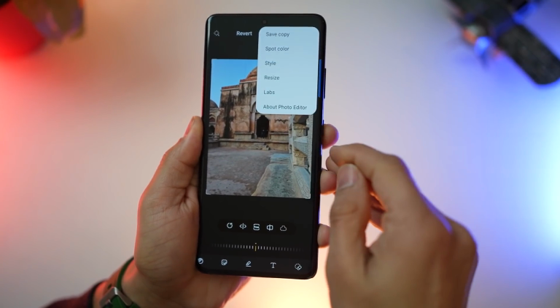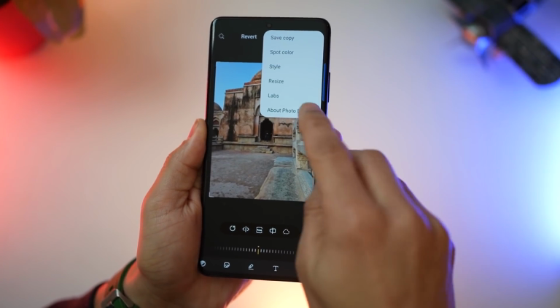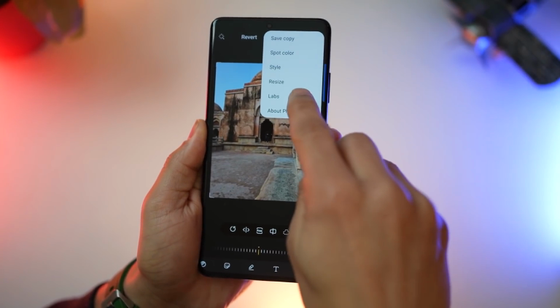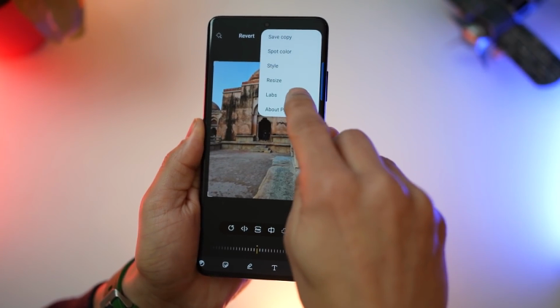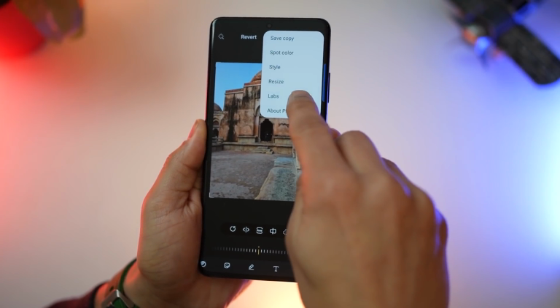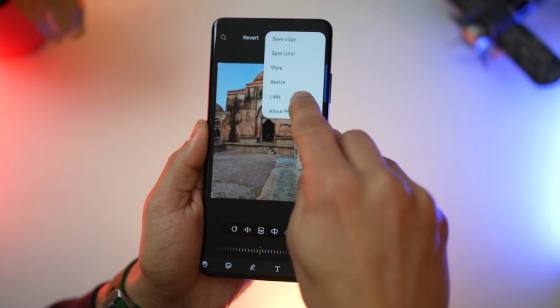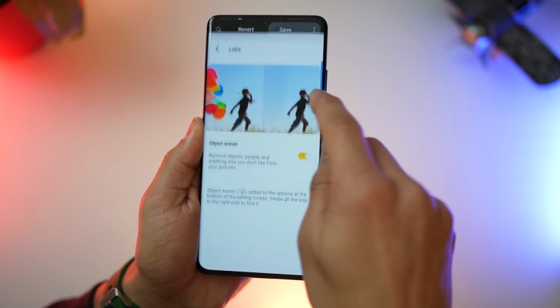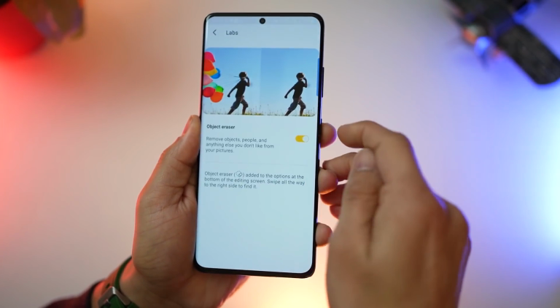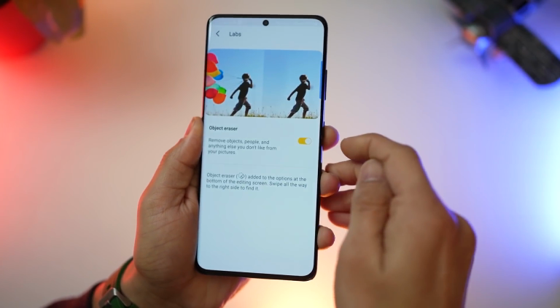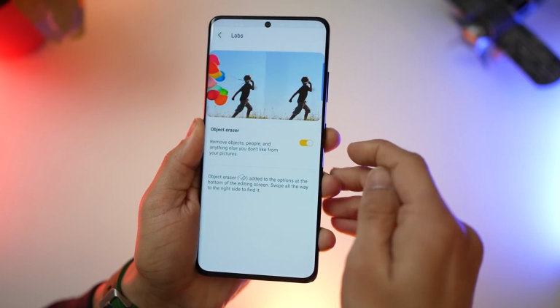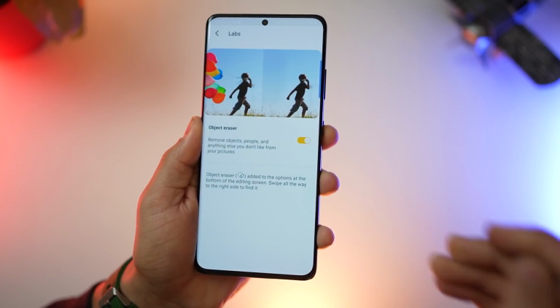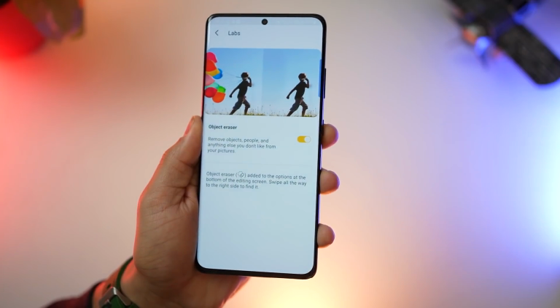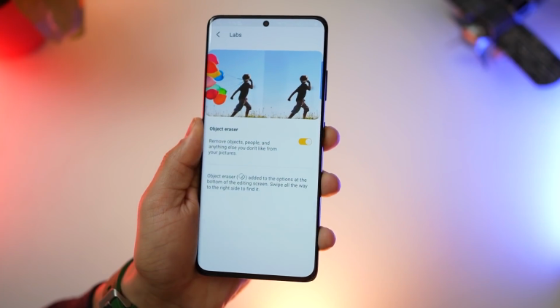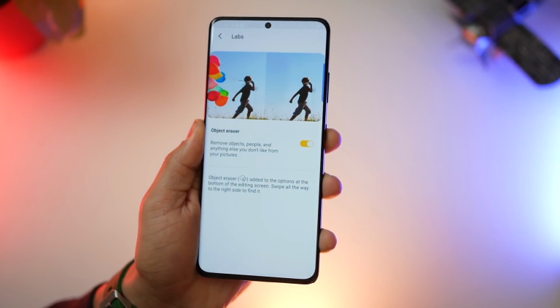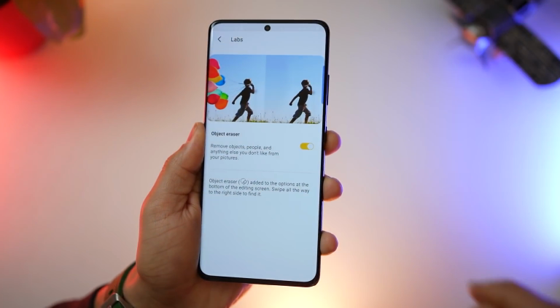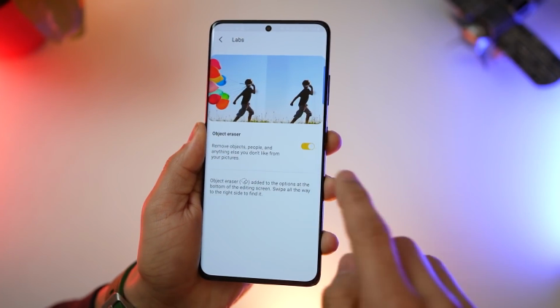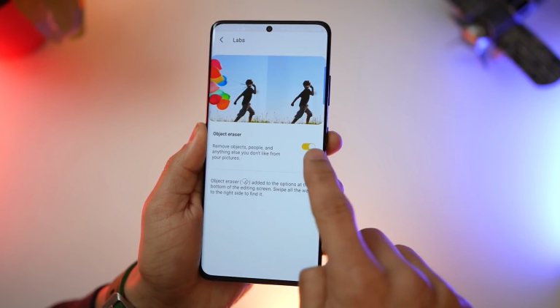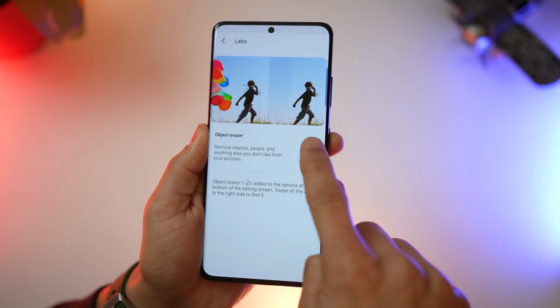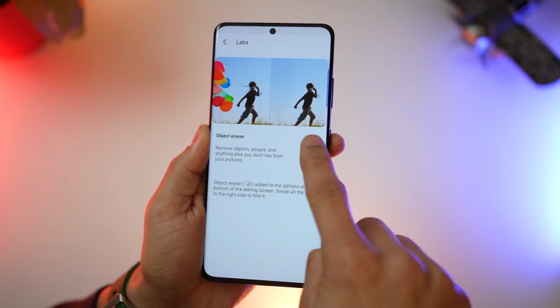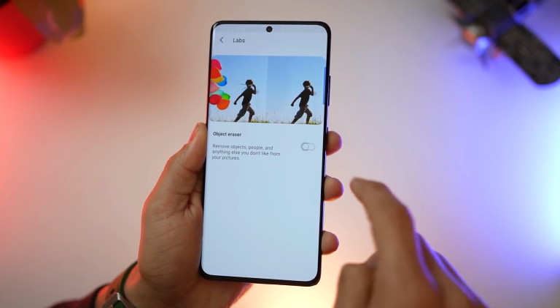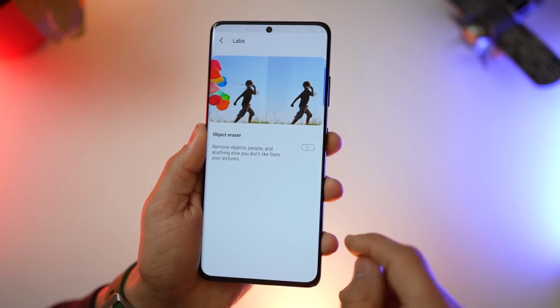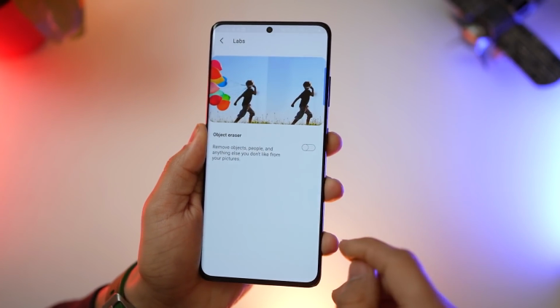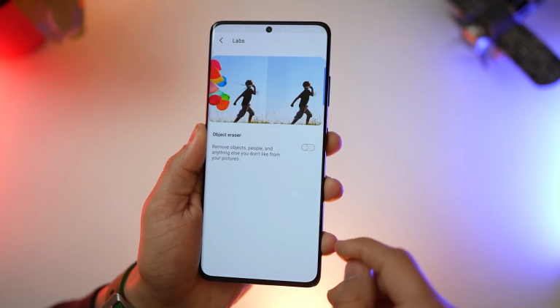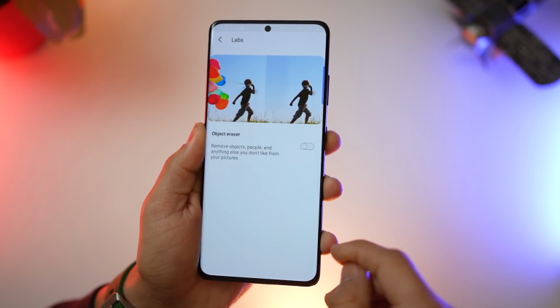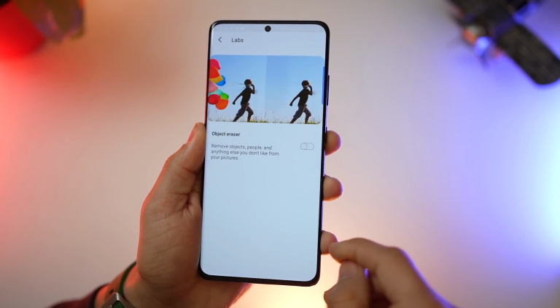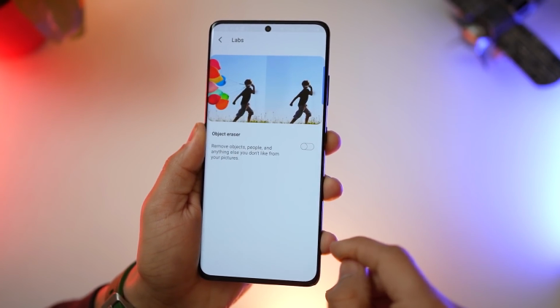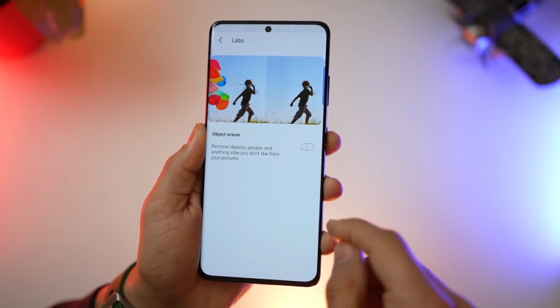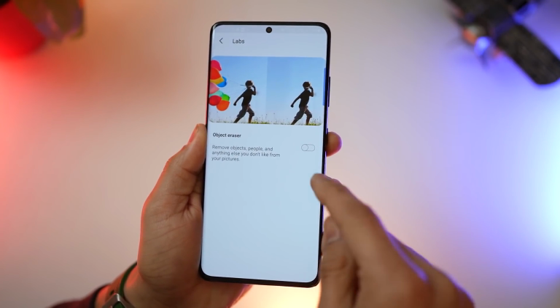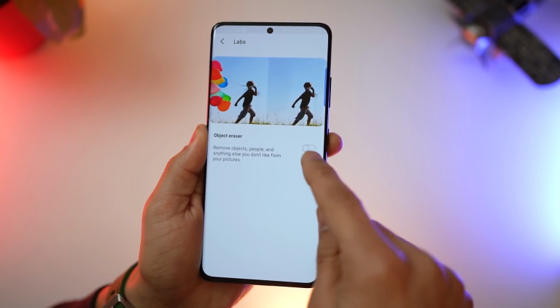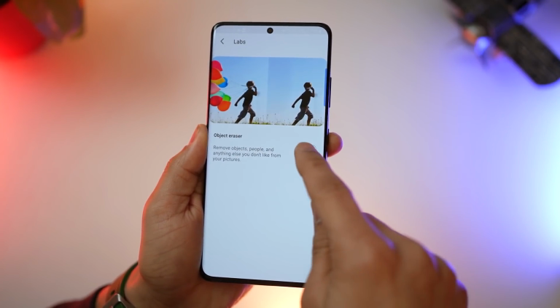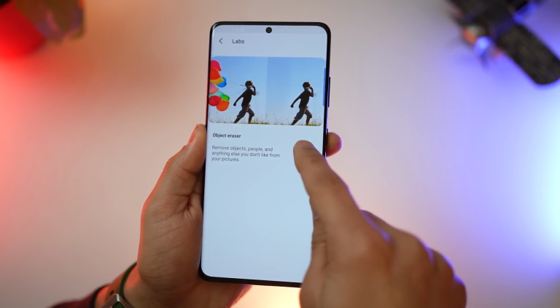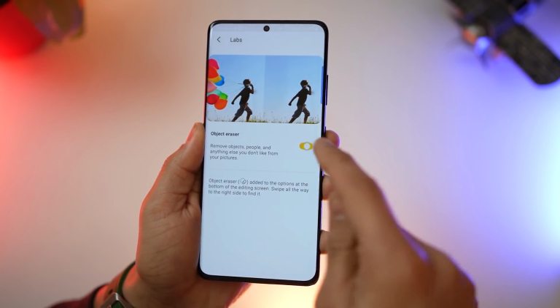You'll have to turn it on though. Just go into menu, go to labs, and then turn on object eraser. It's turned off by default, so you'll have to turn that on.